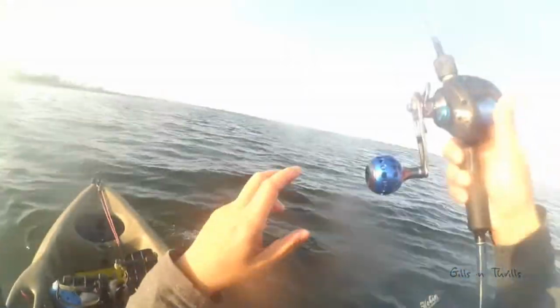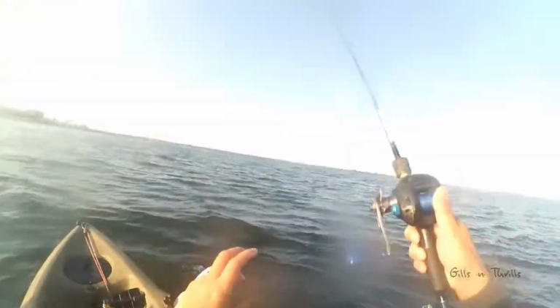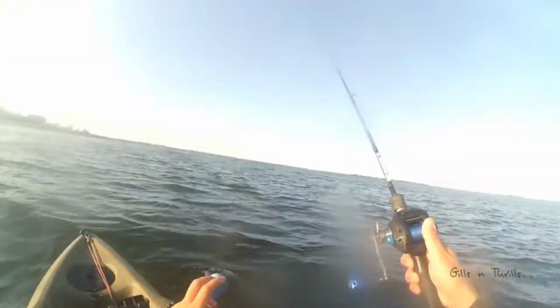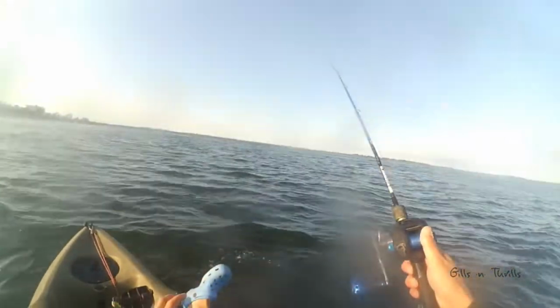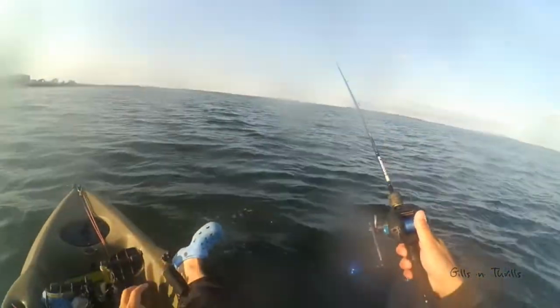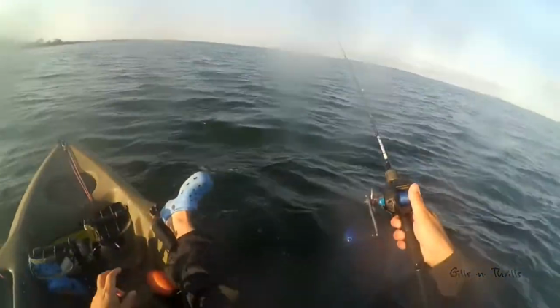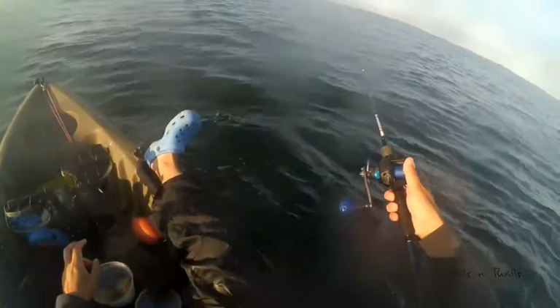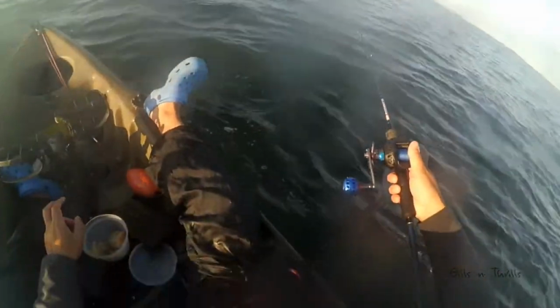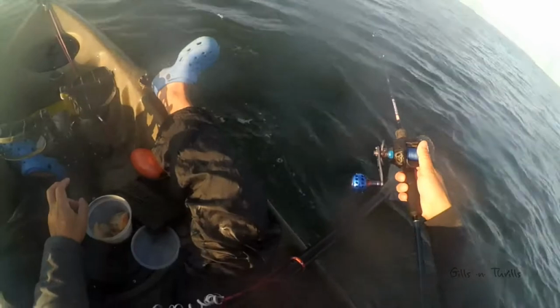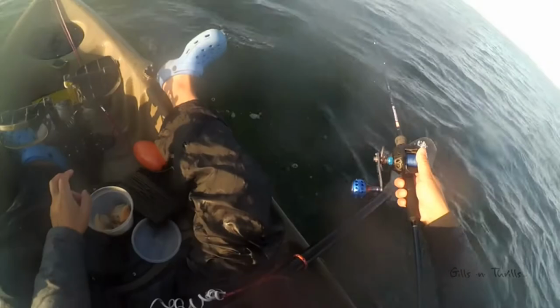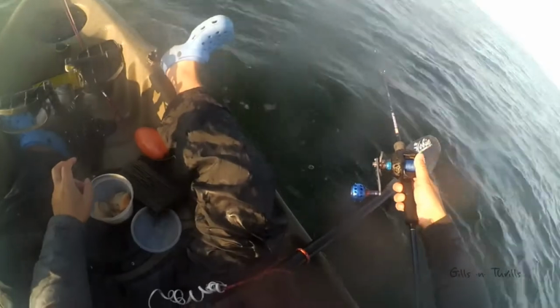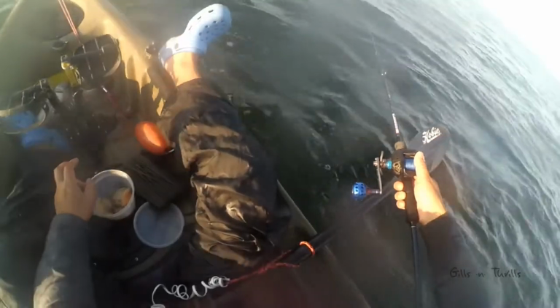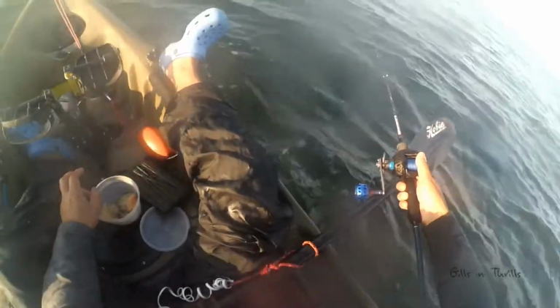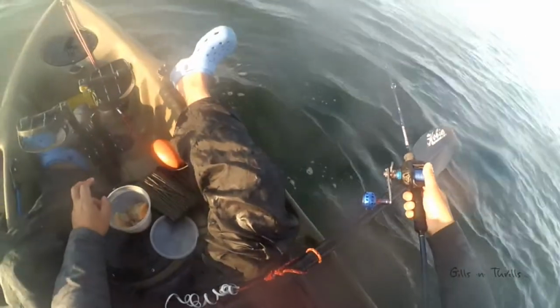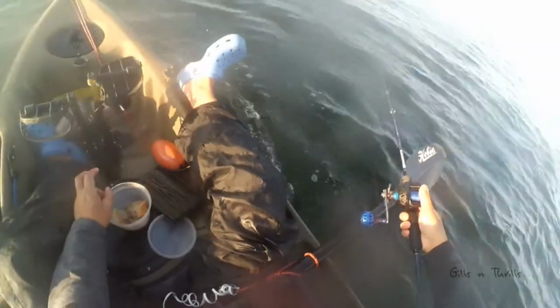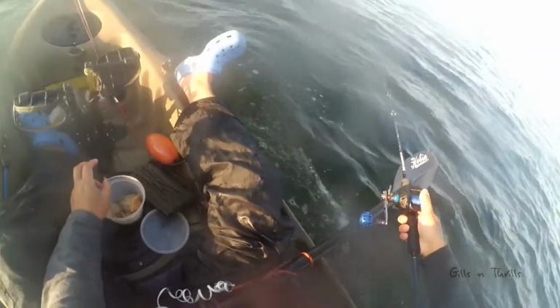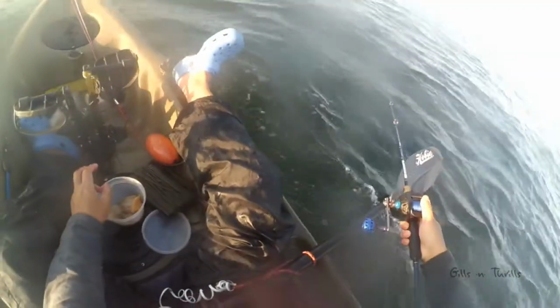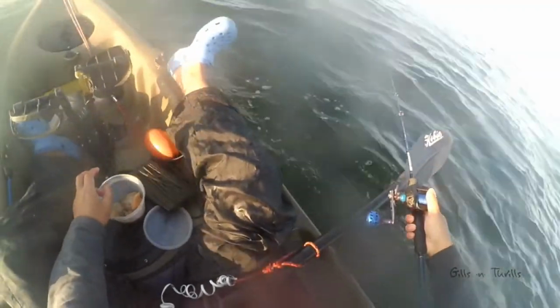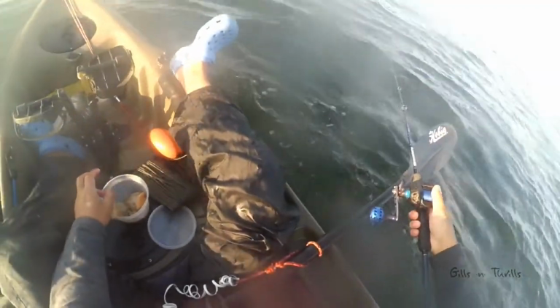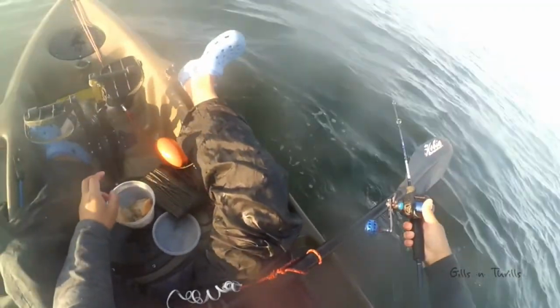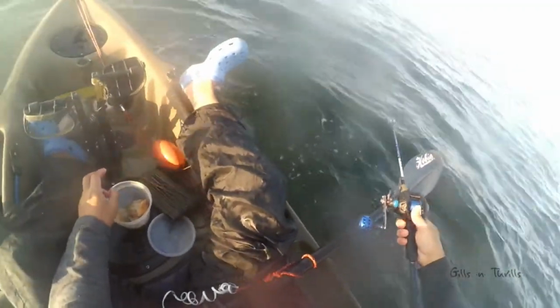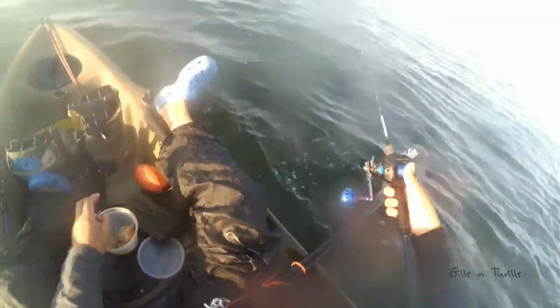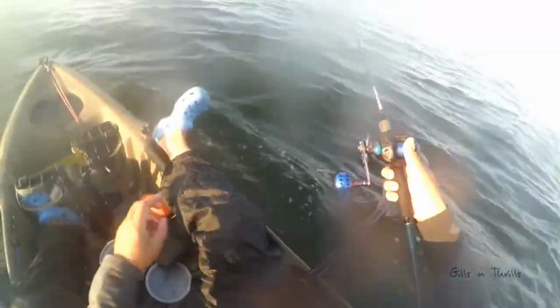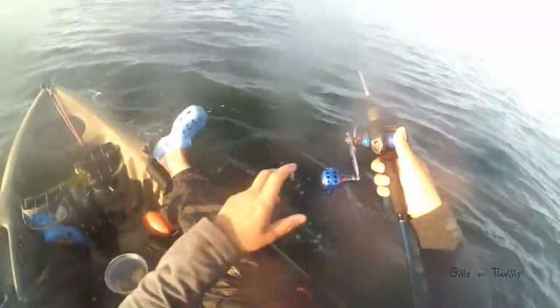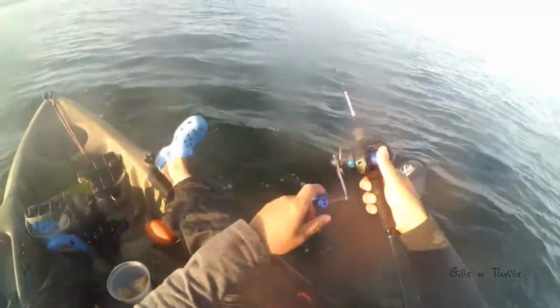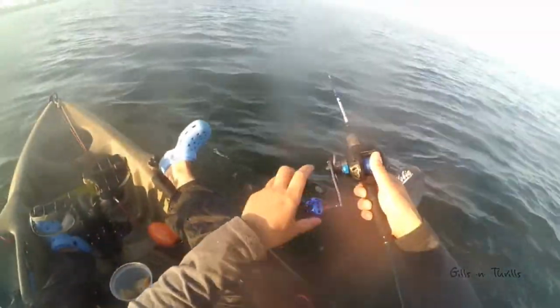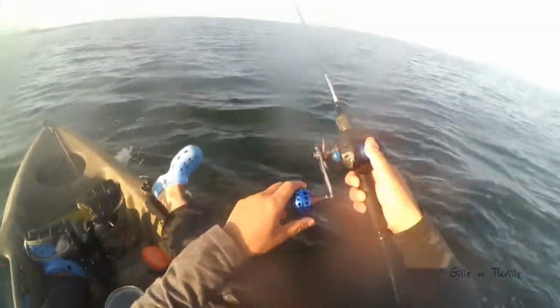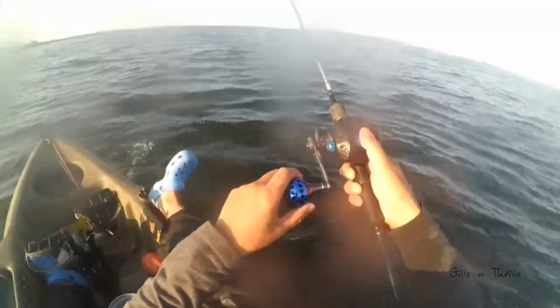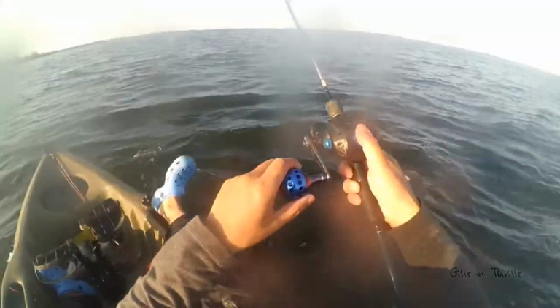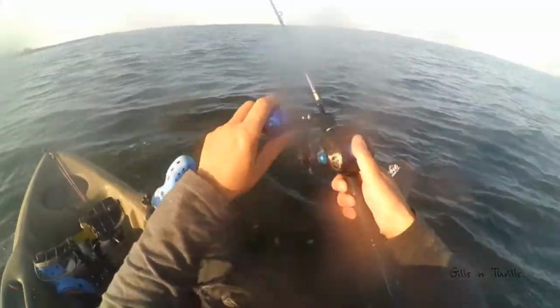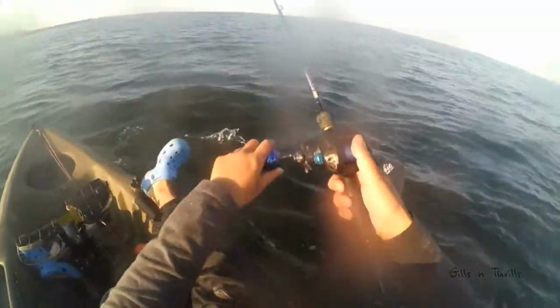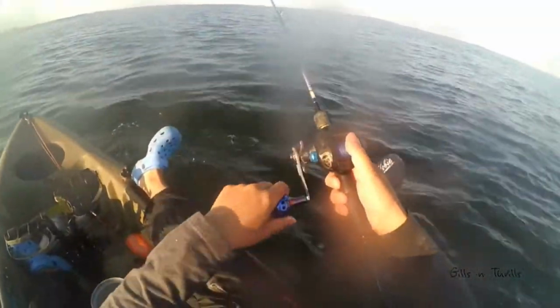This fish is playing with me — bite and leave, repeat again and again, until I finally got them here.